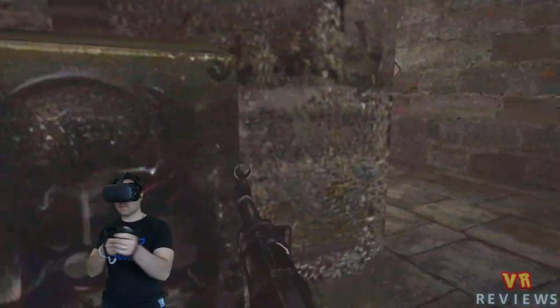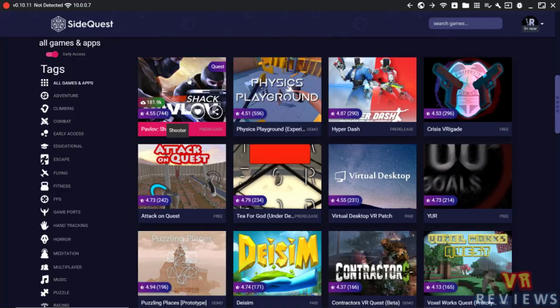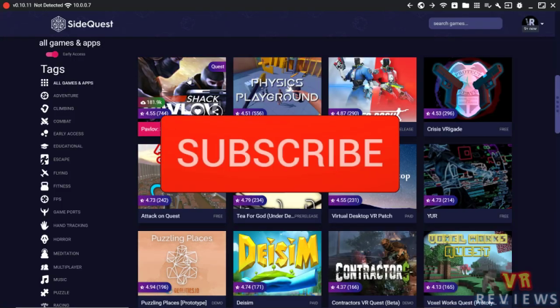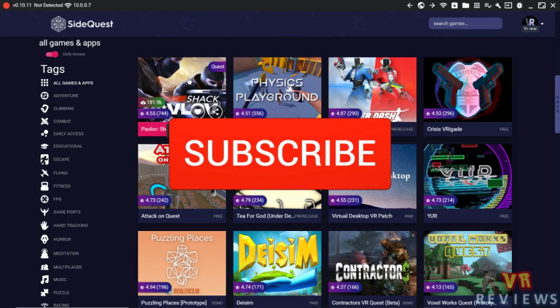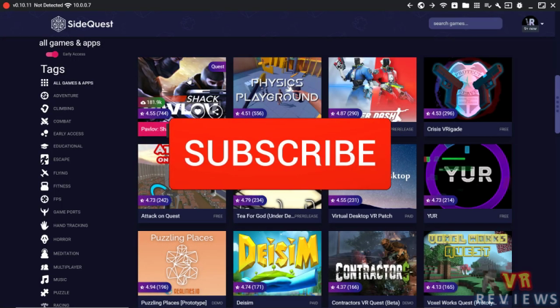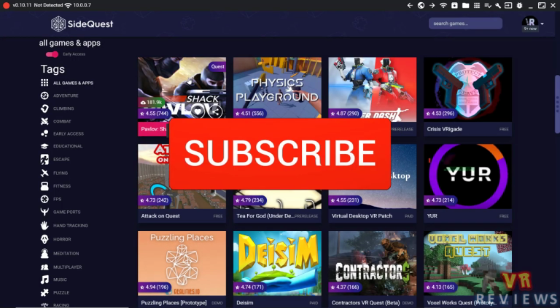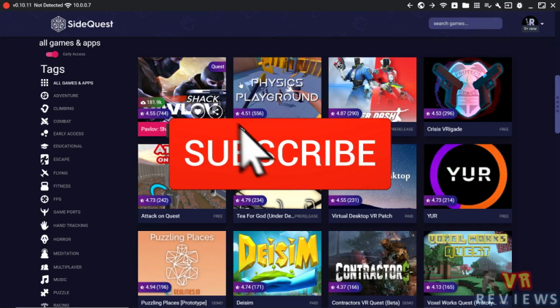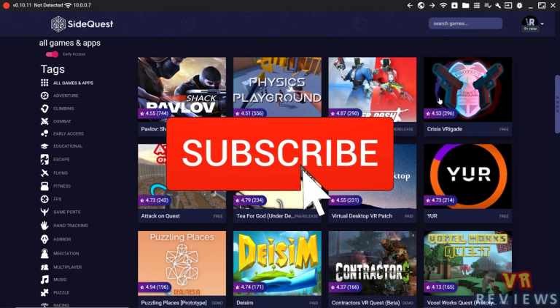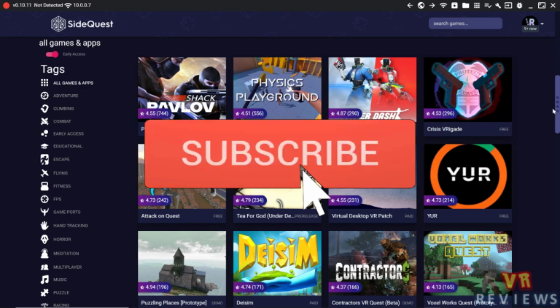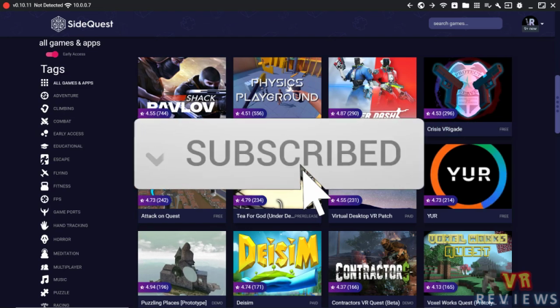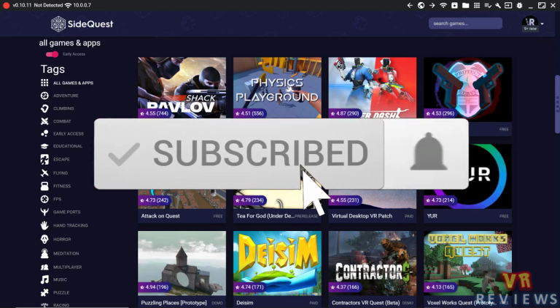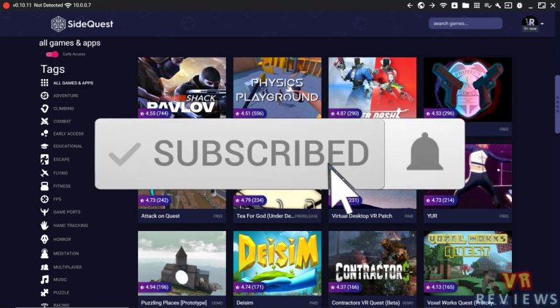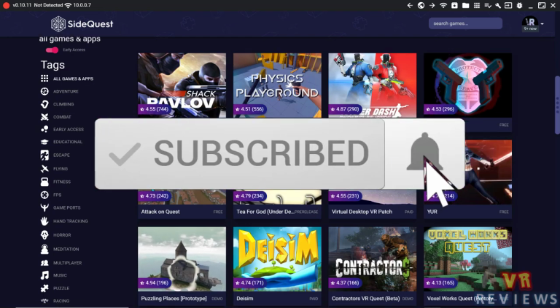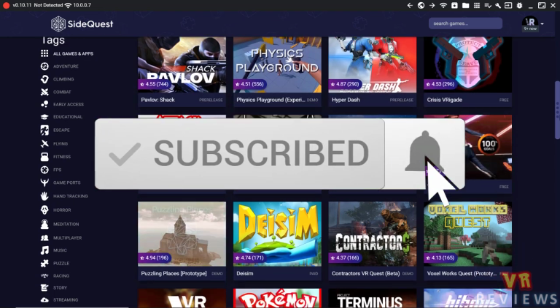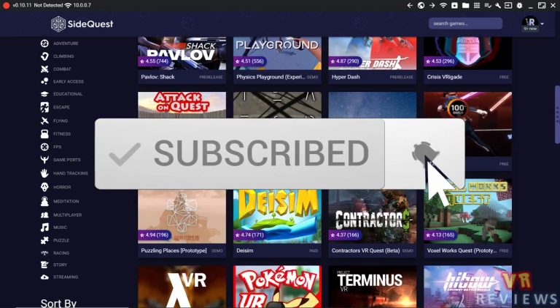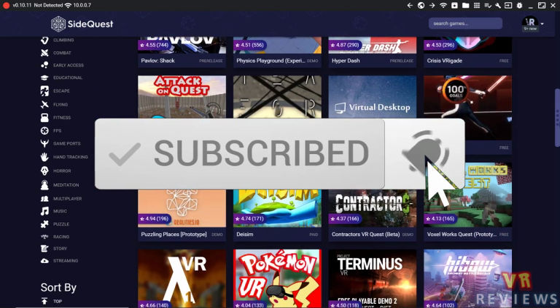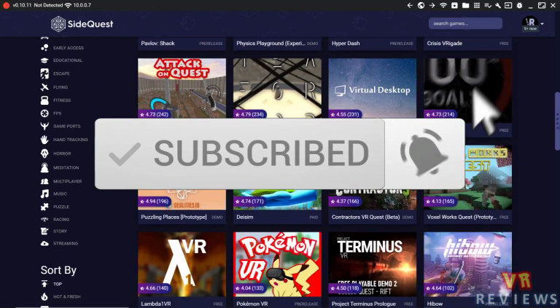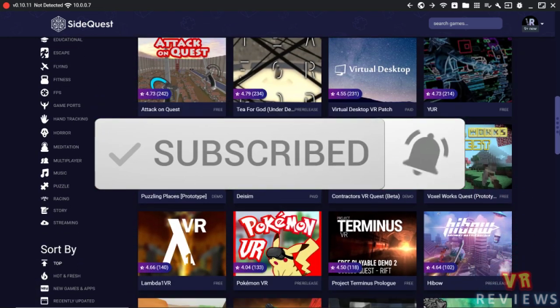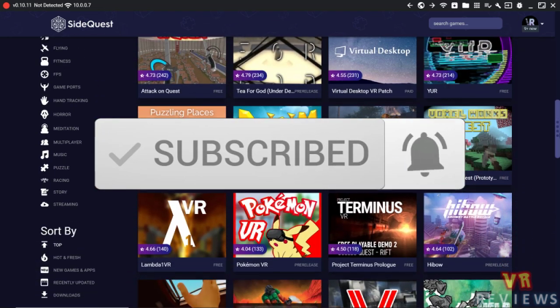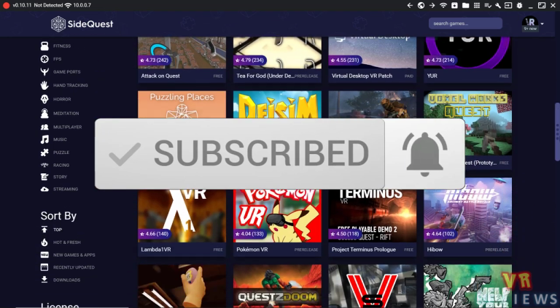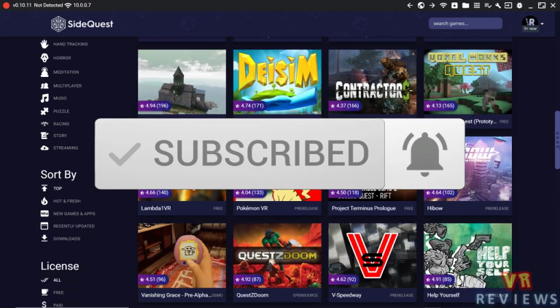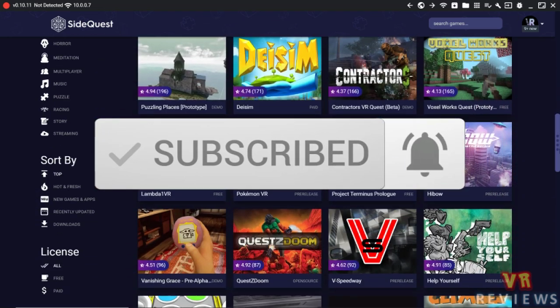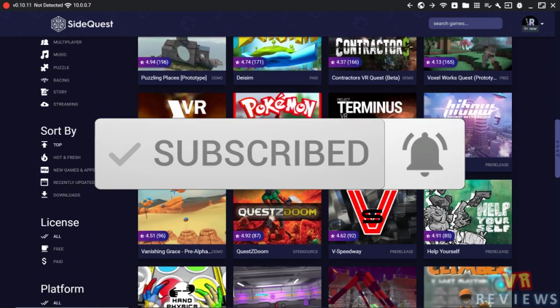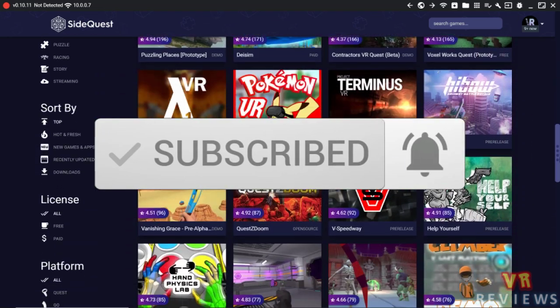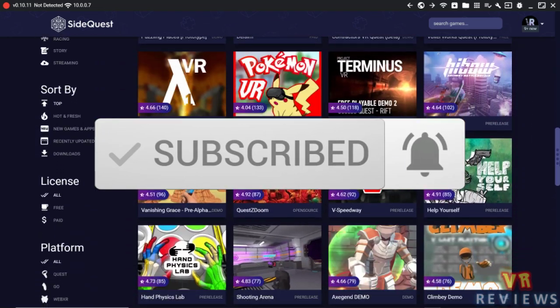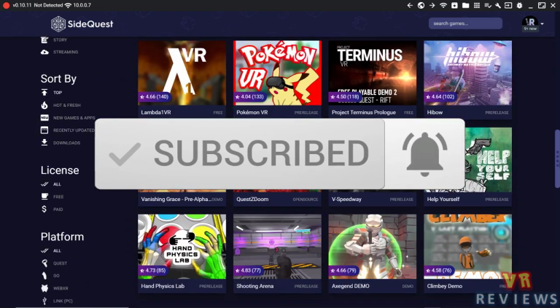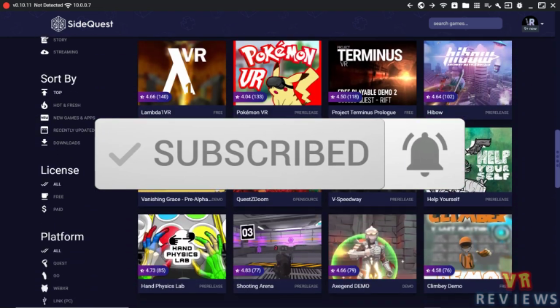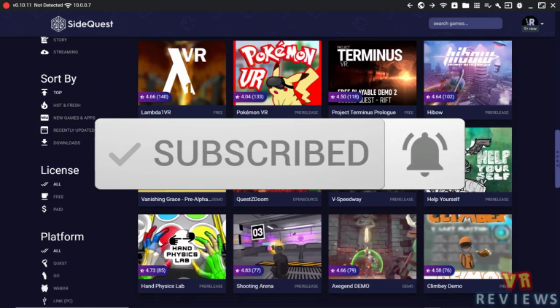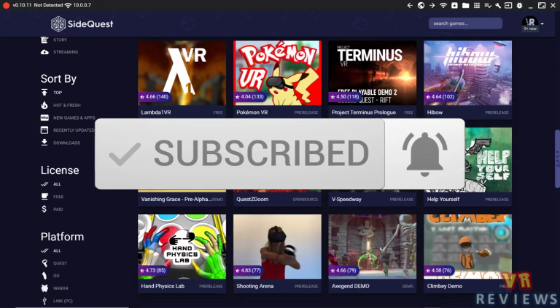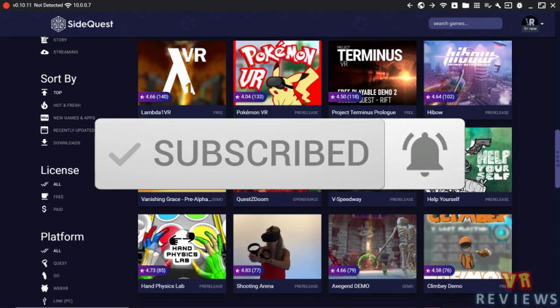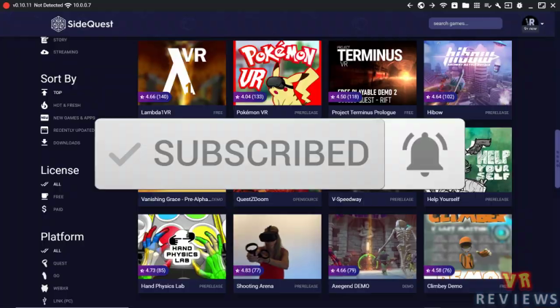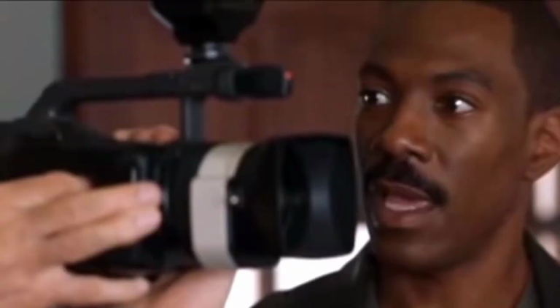Welcome back to another Quest Digest where I cover this week's Oculus Quest news in about five minutes.